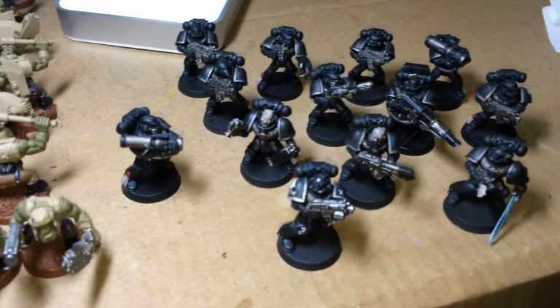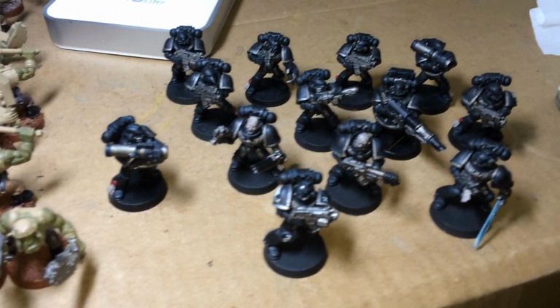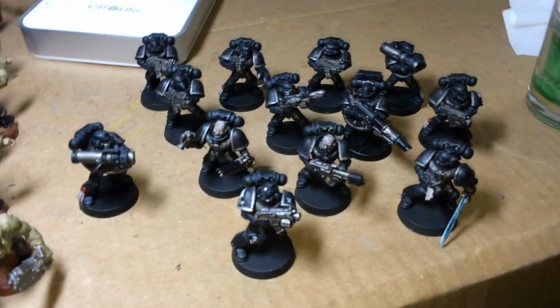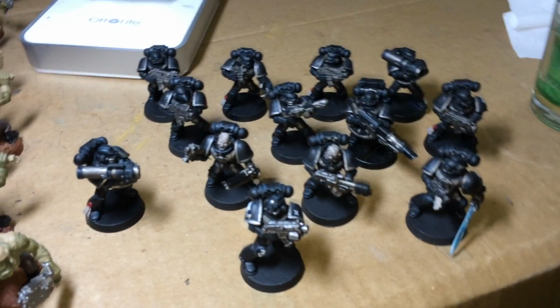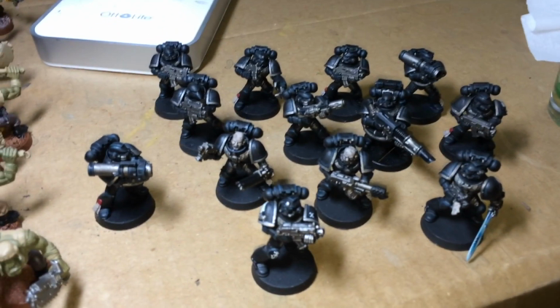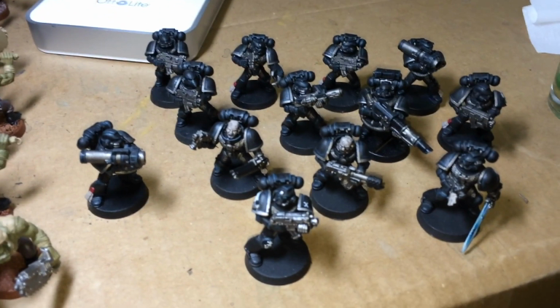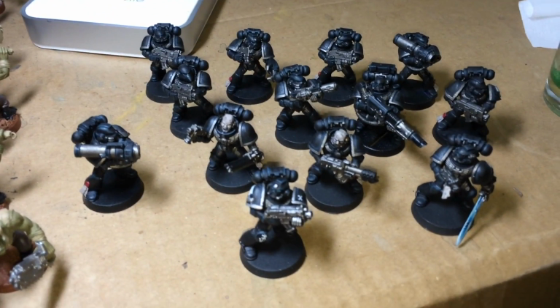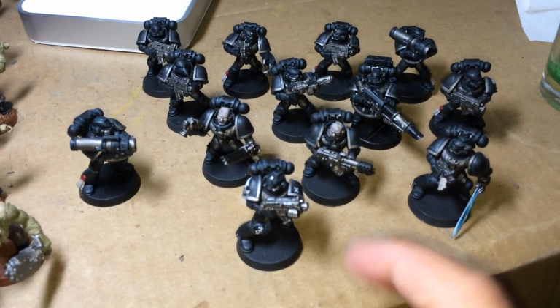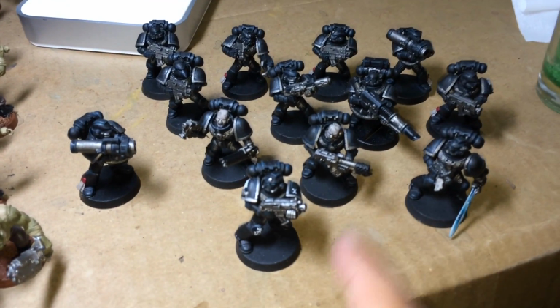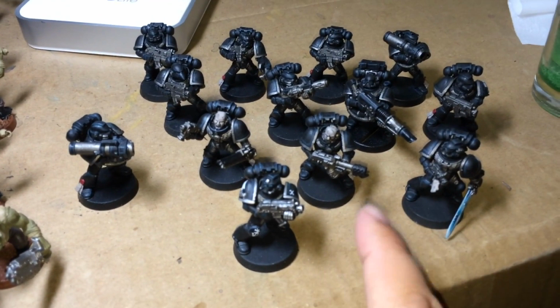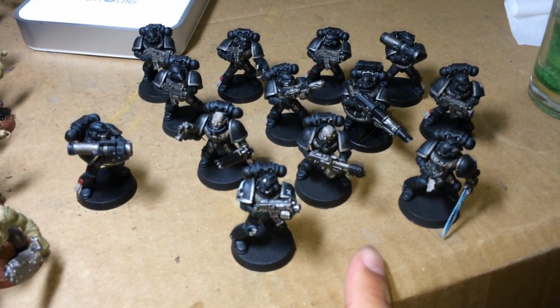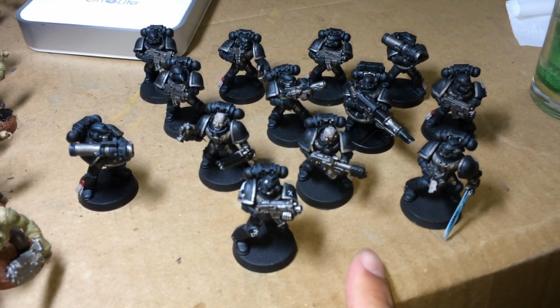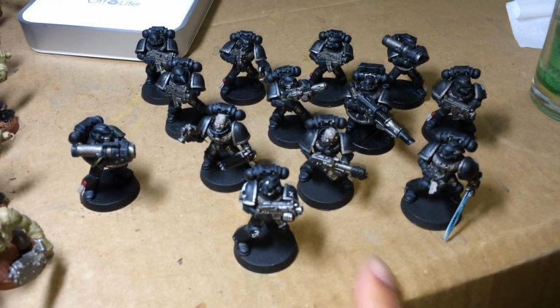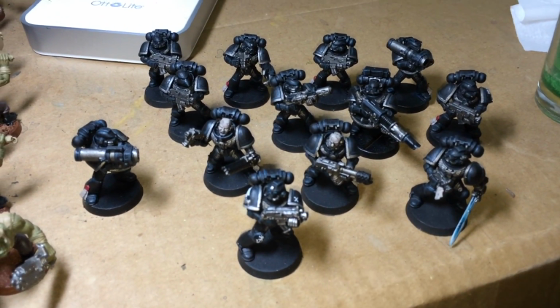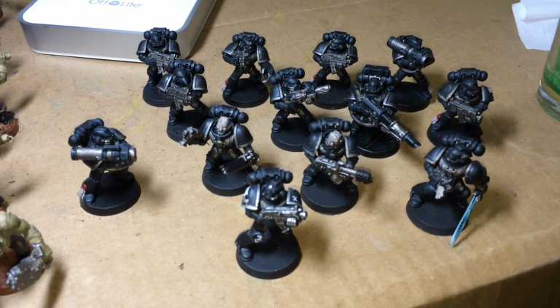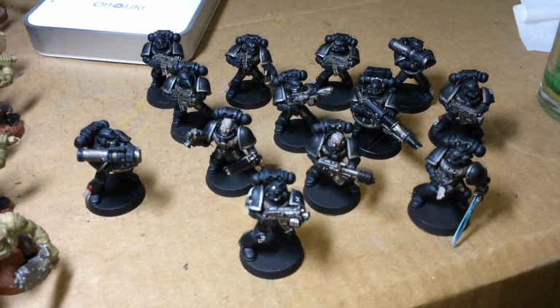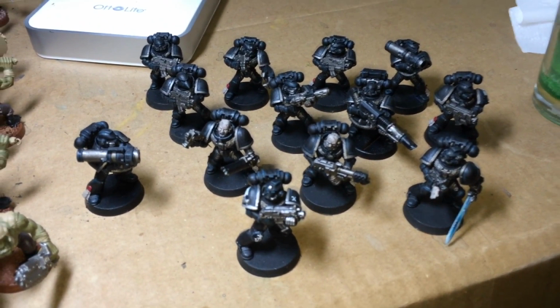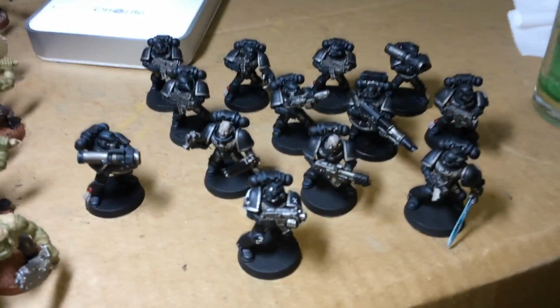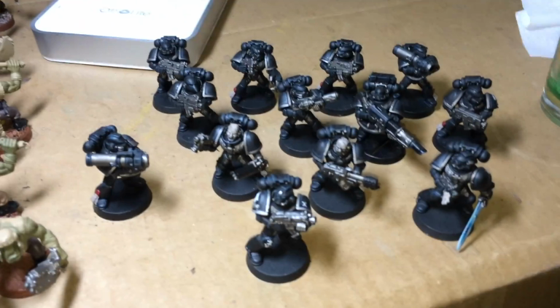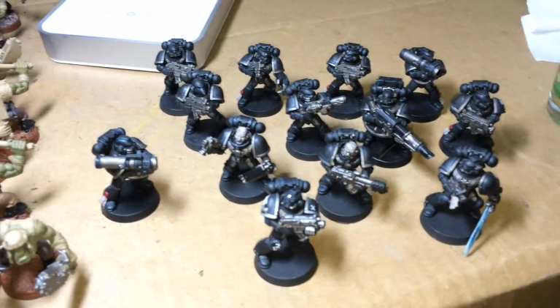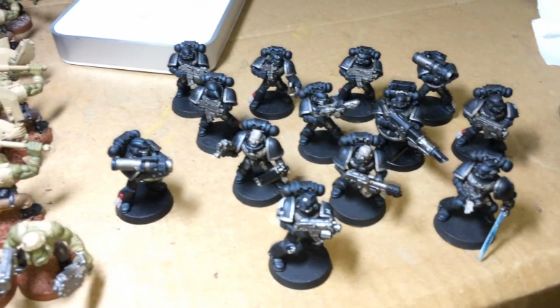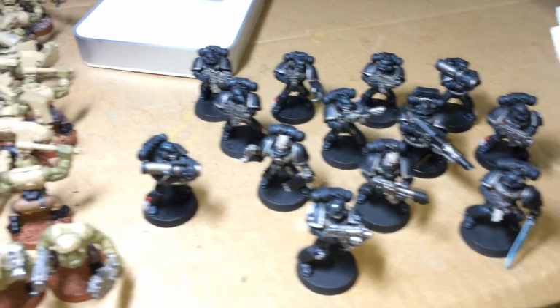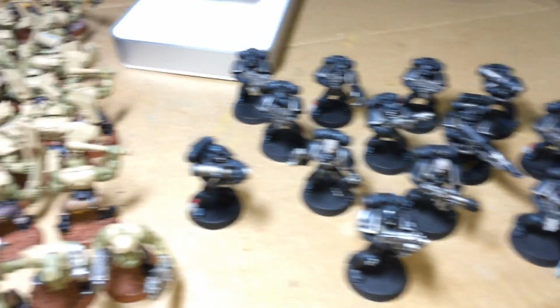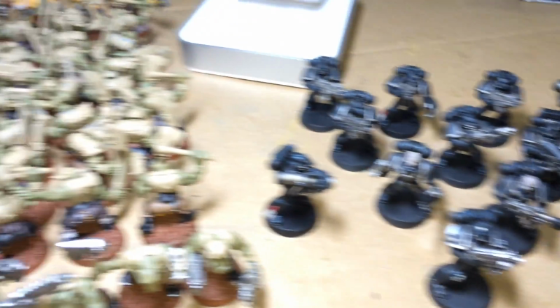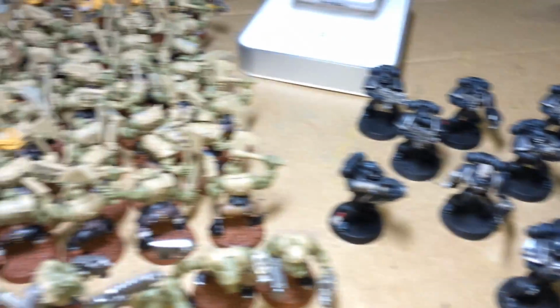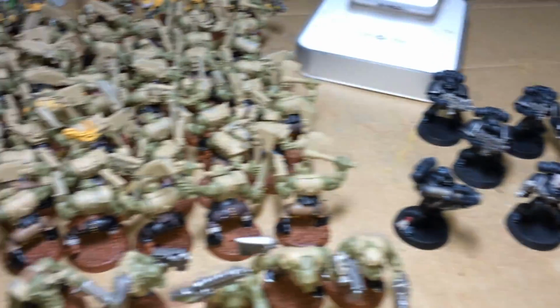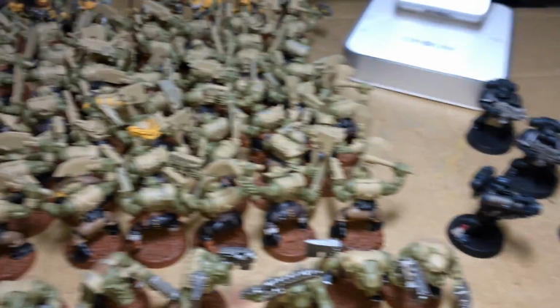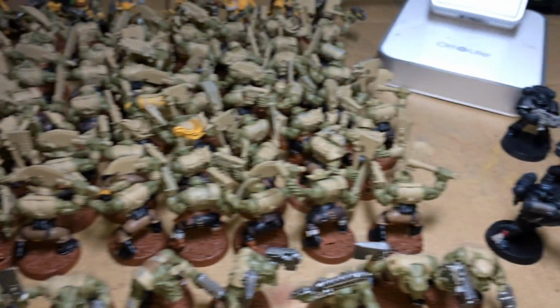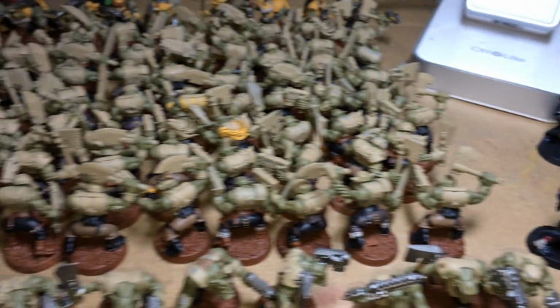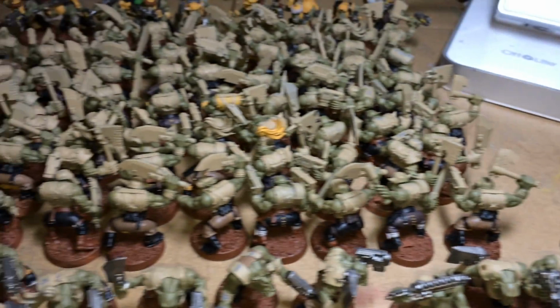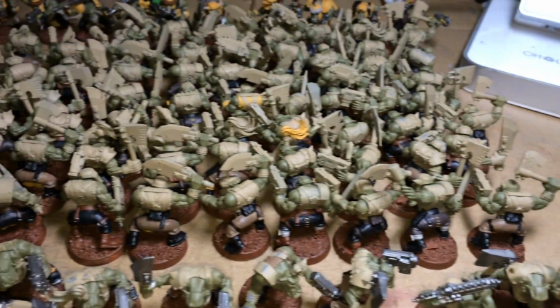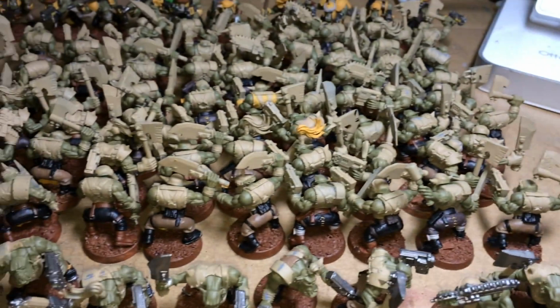So the first thing — I didn't get a chance to work on my Iron Hands. Today I was focused on the orcs and the party girls.